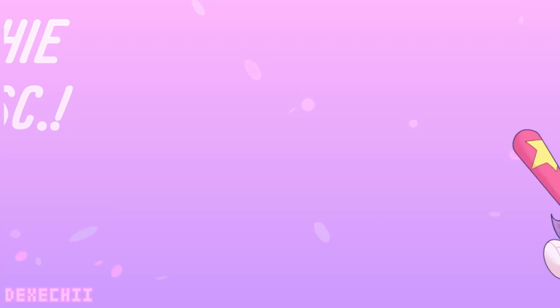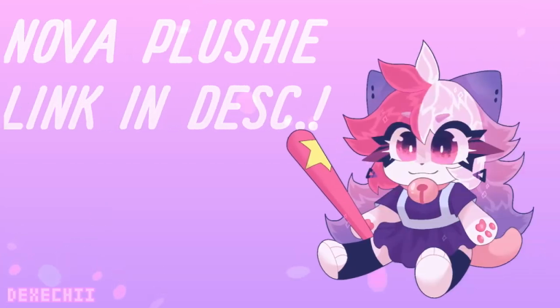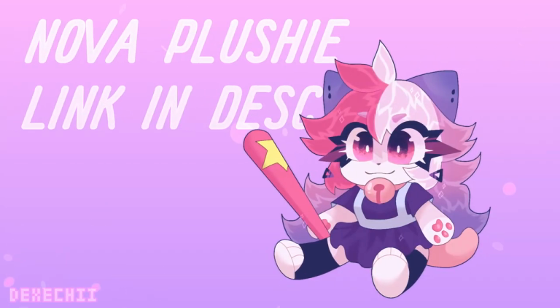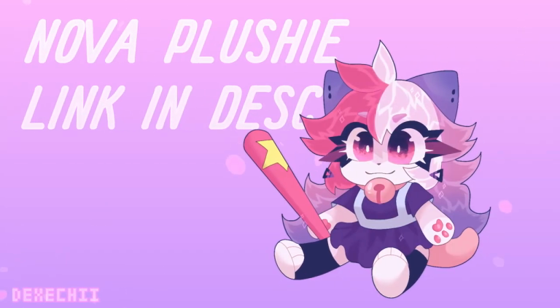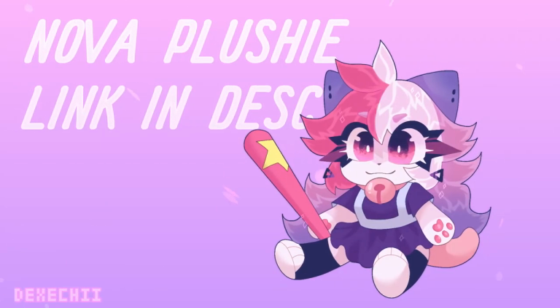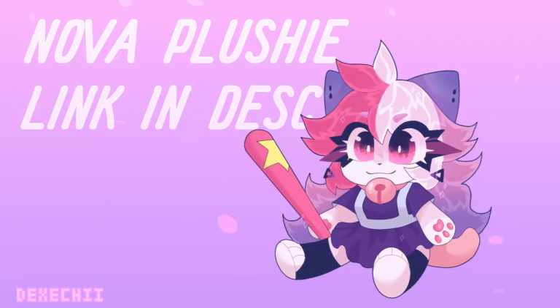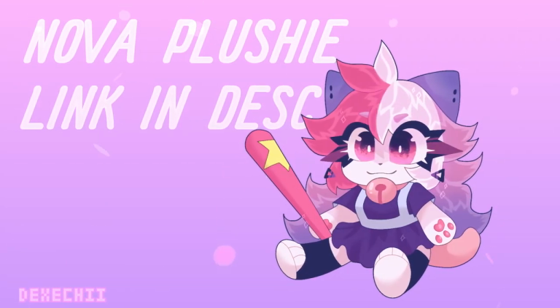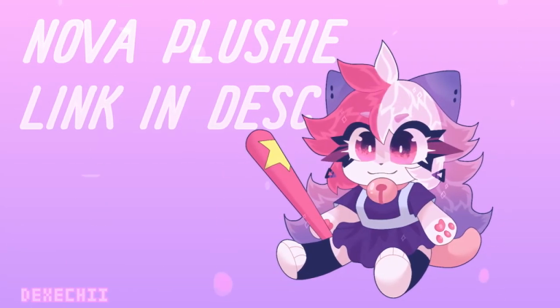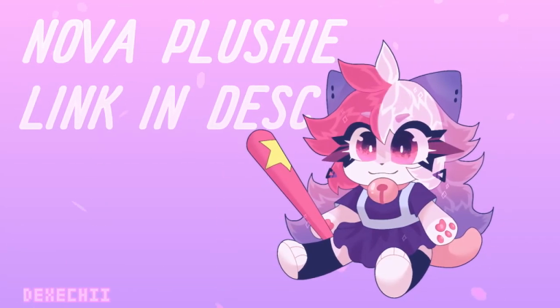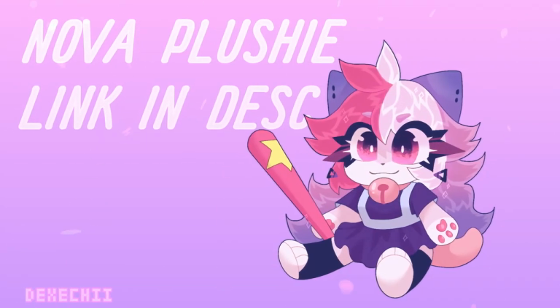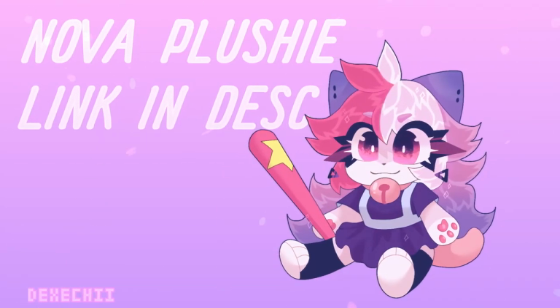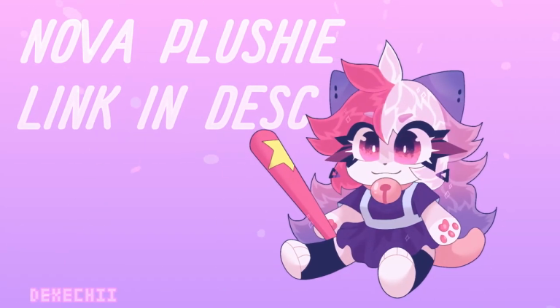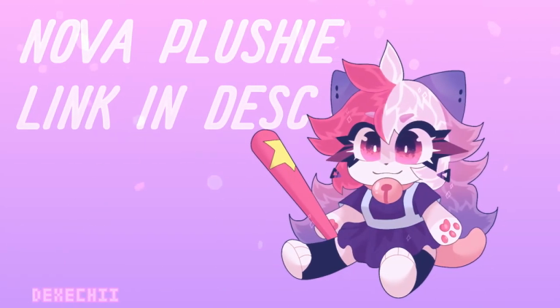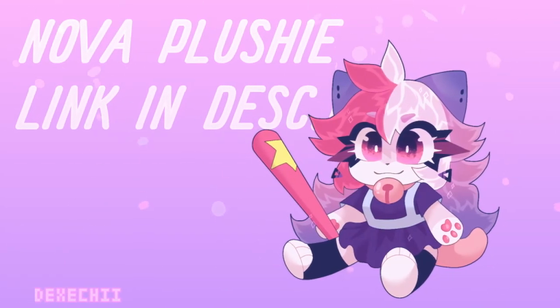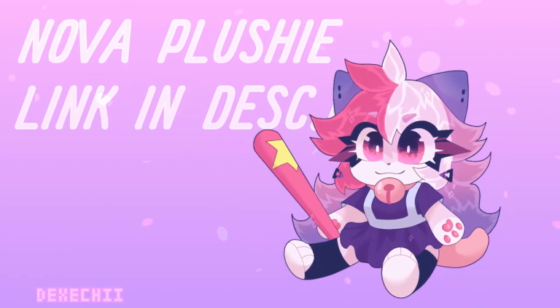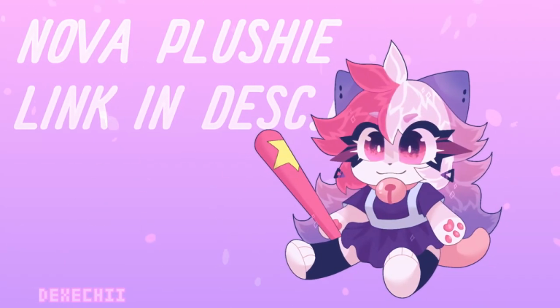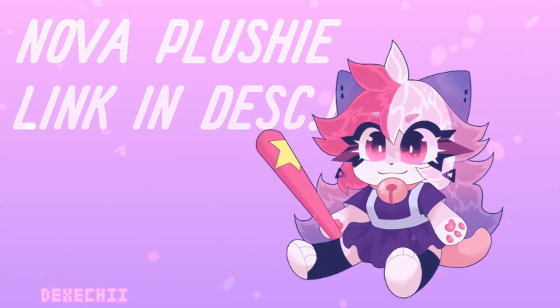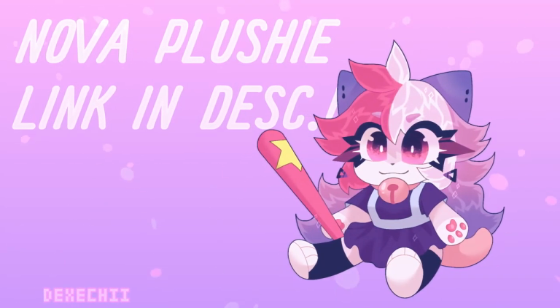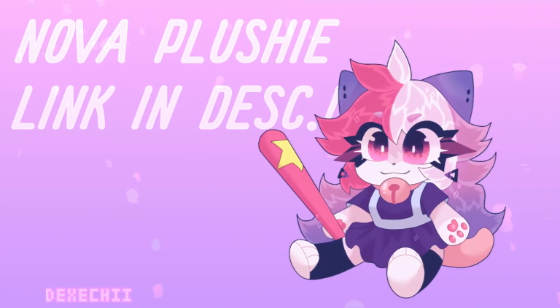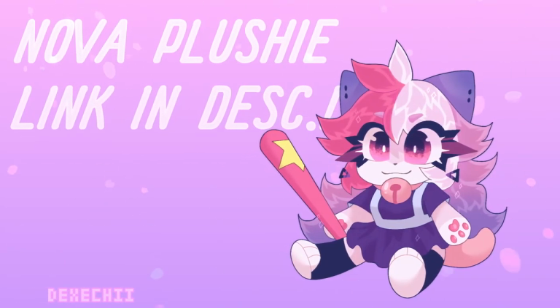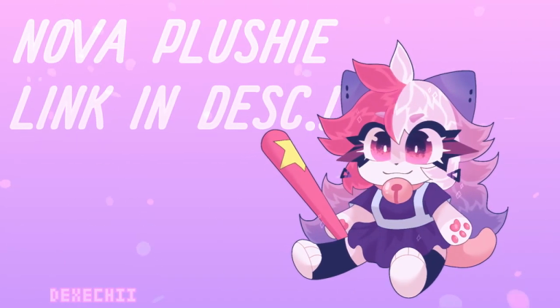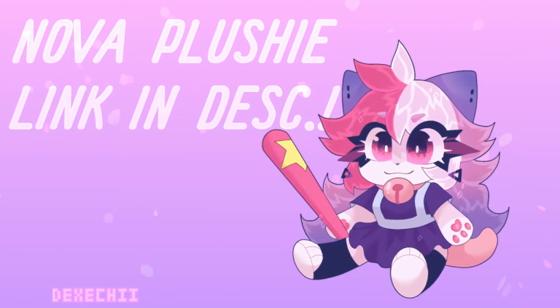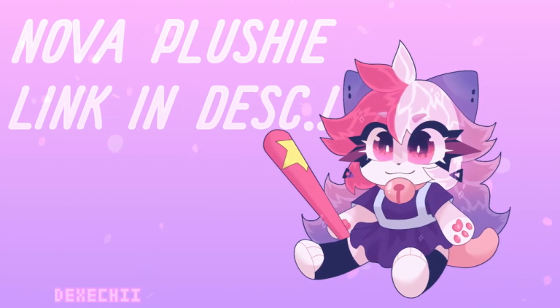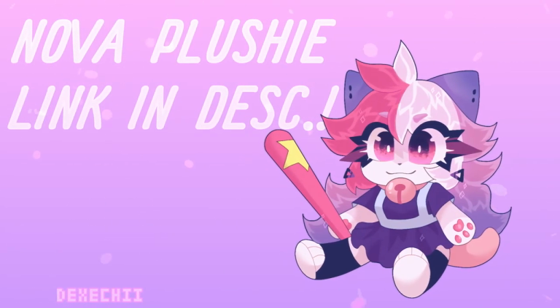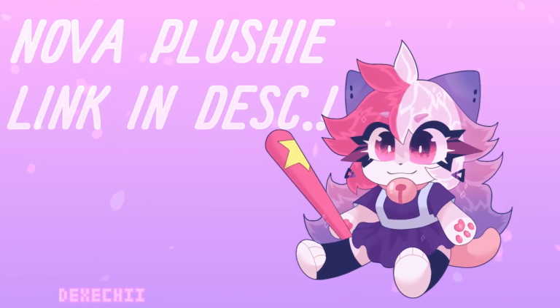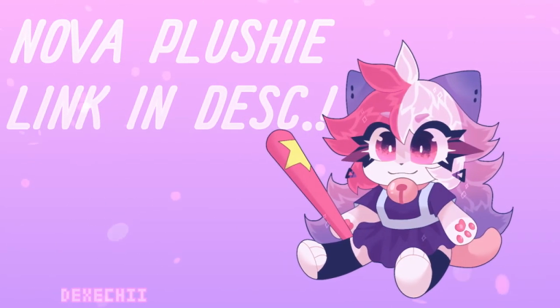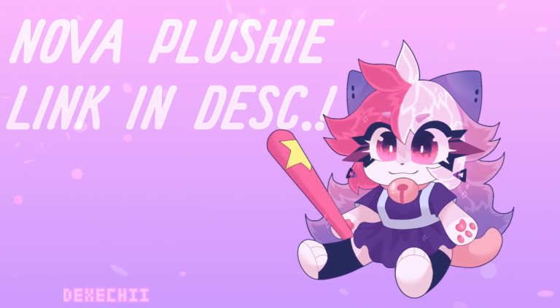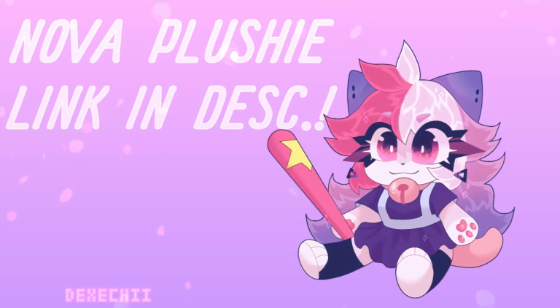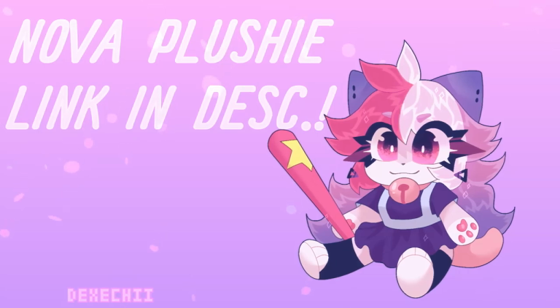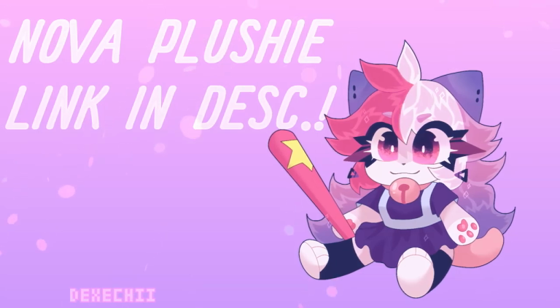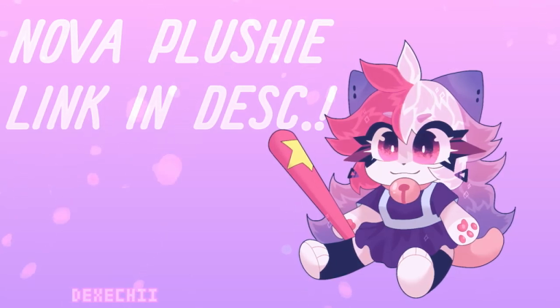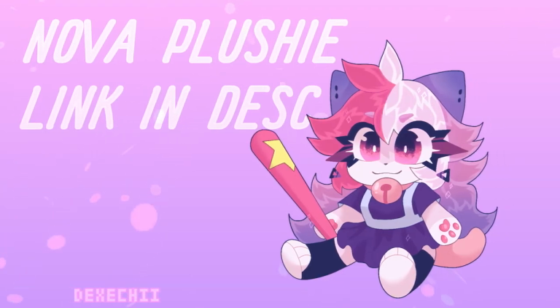Just a little reminder: the Nova plushes are available only for 19 days, so get one while you can!